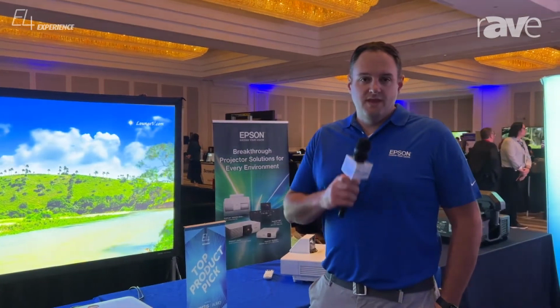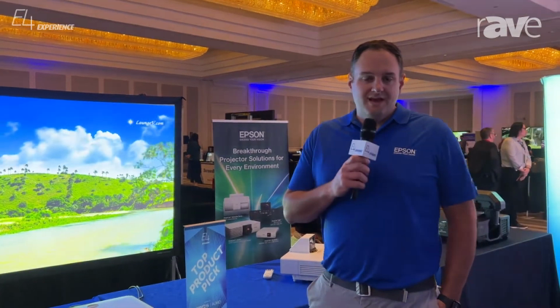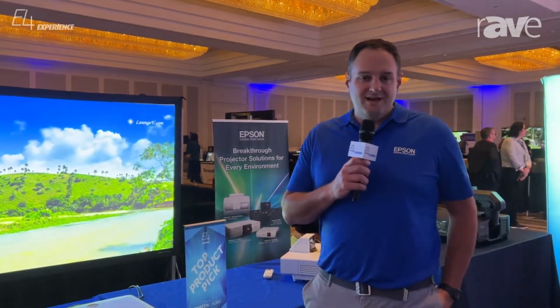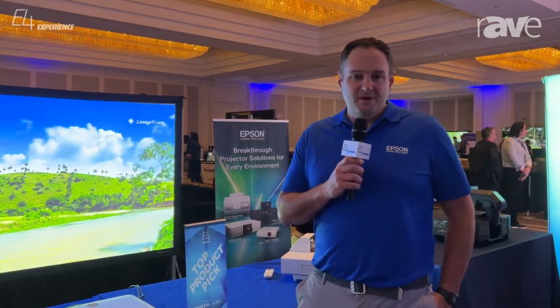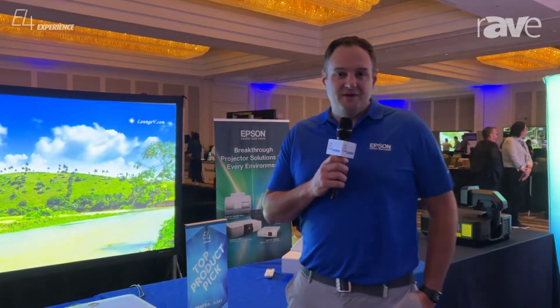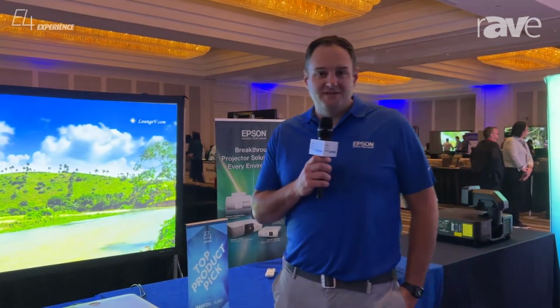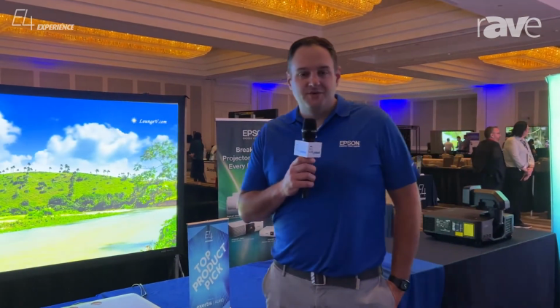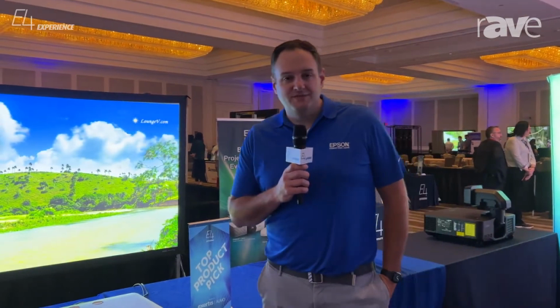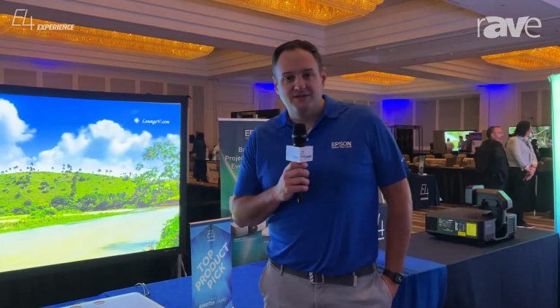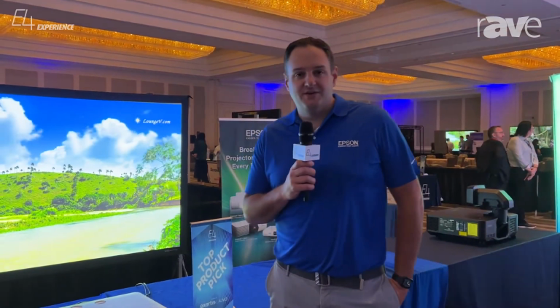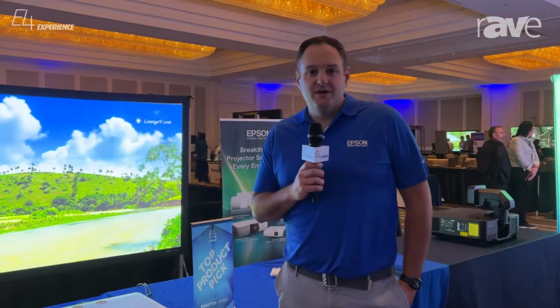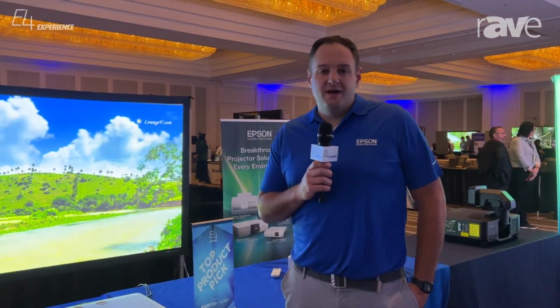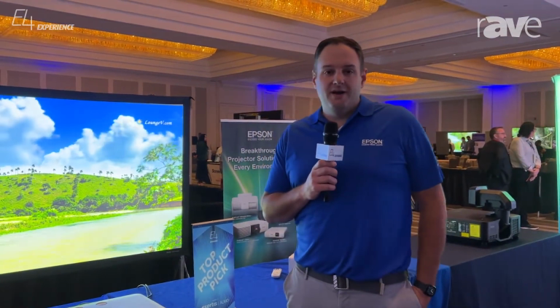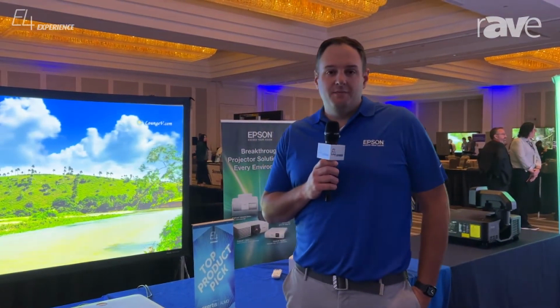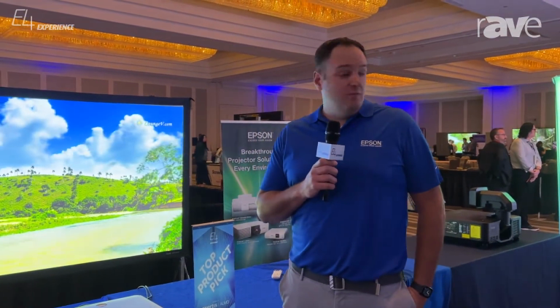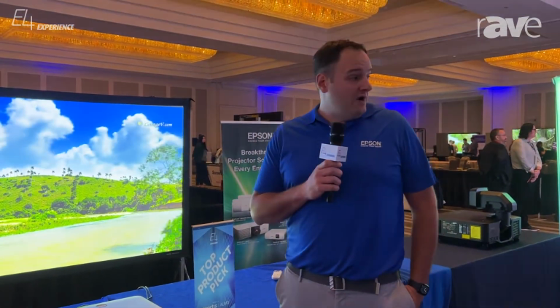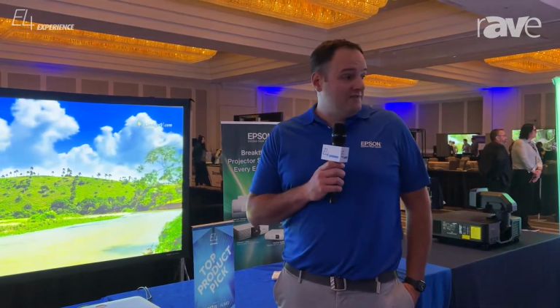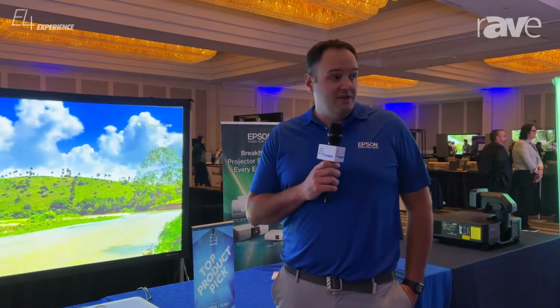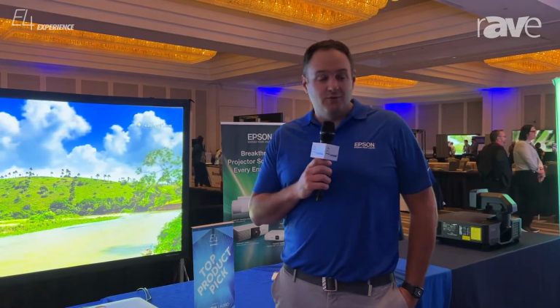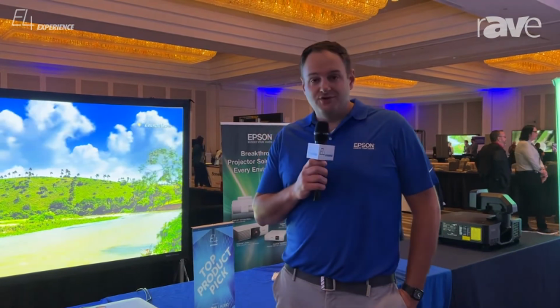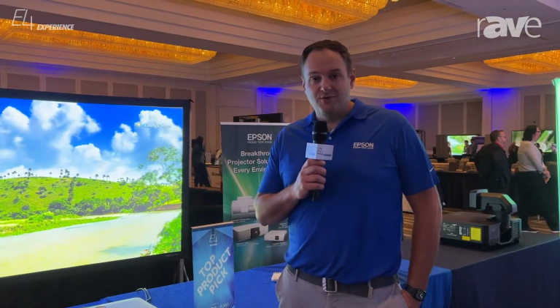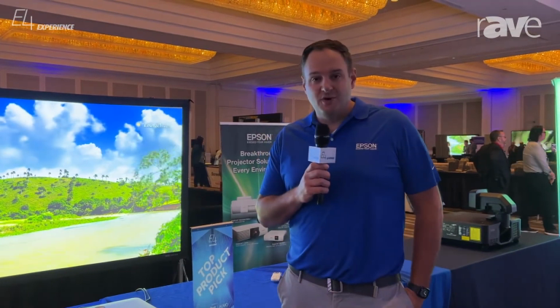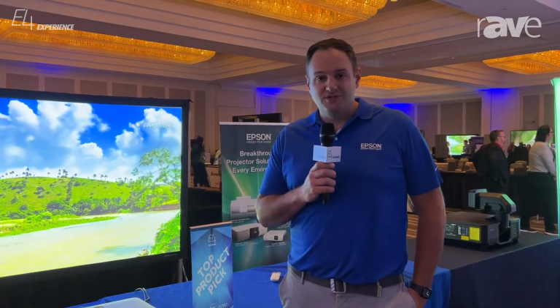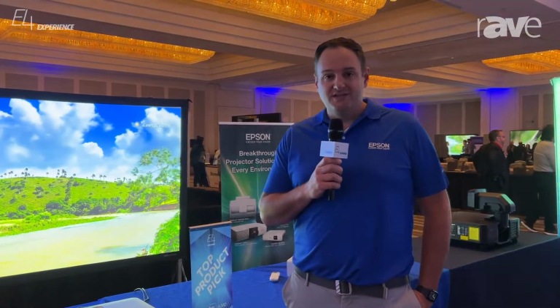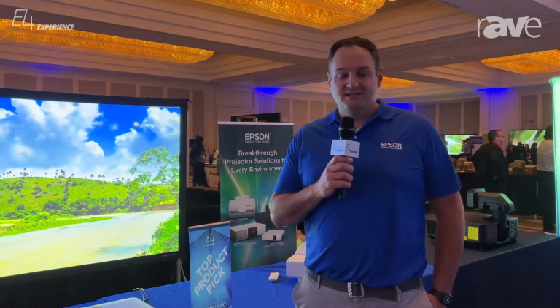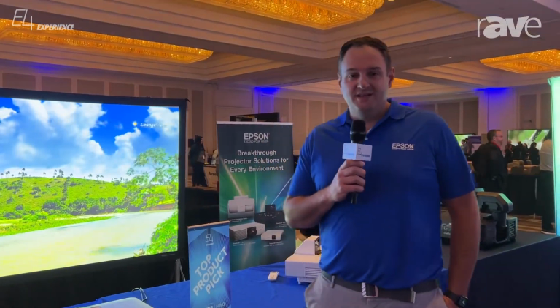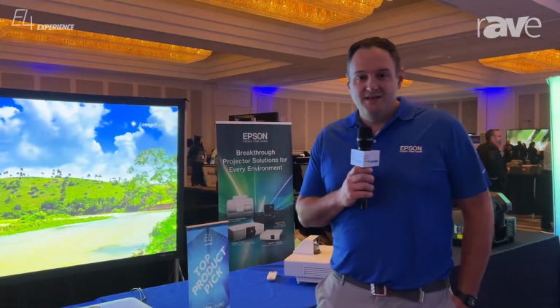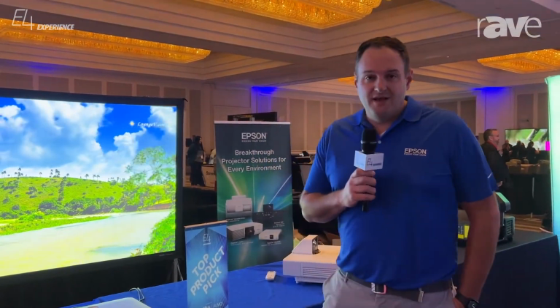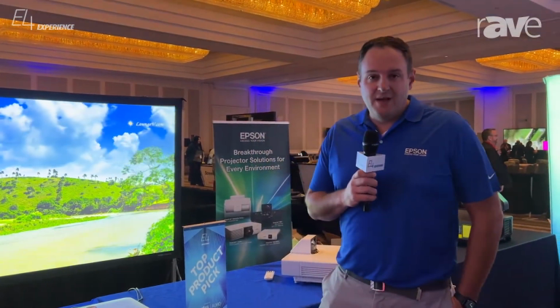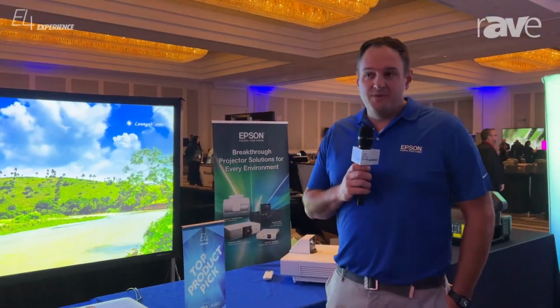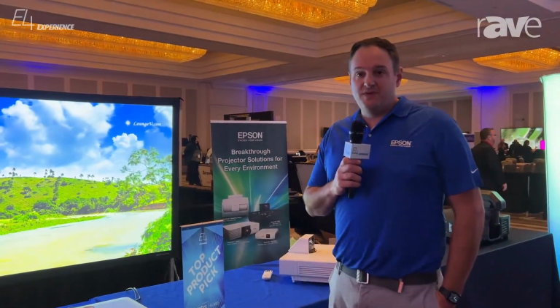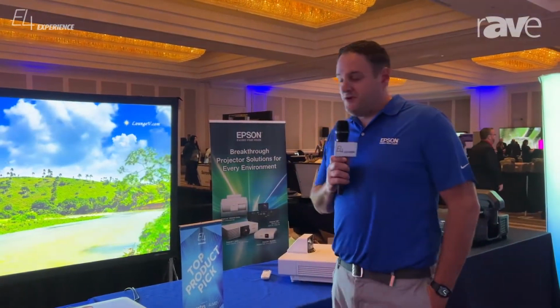Hi, Mike Vinesky with Epson here. We're at the E4 show in Washington DC. Happy to be here.